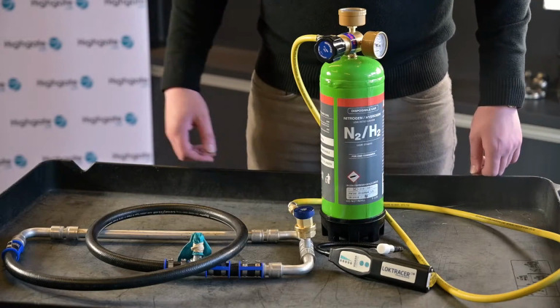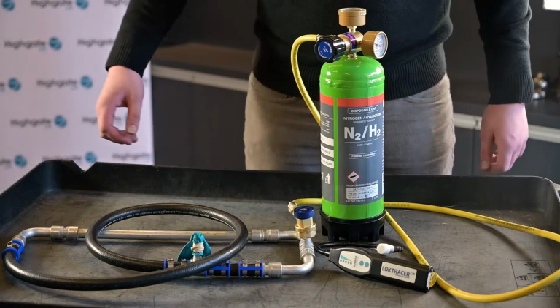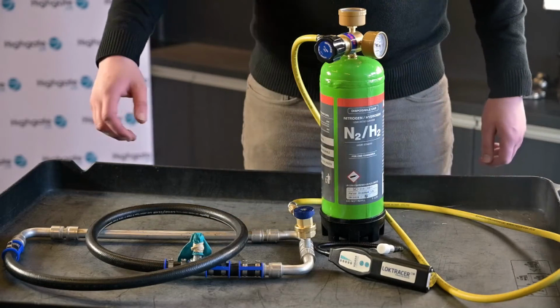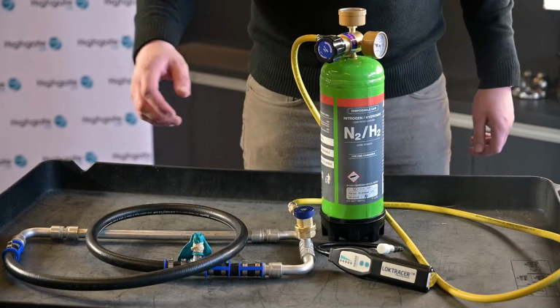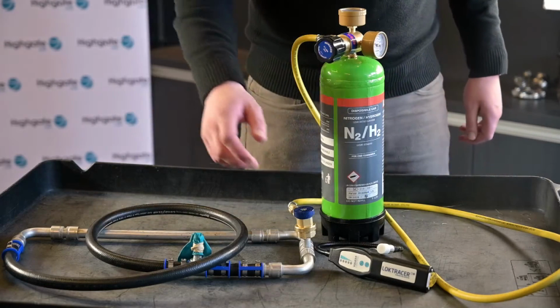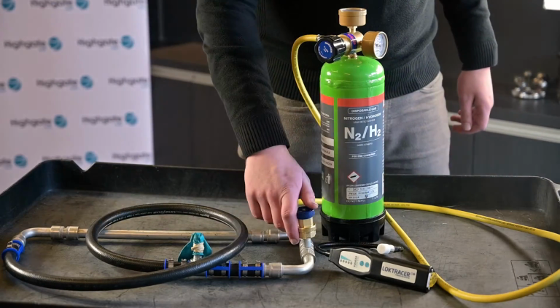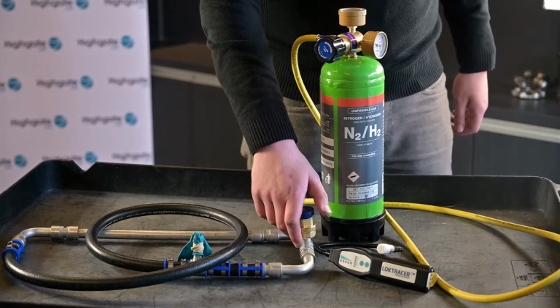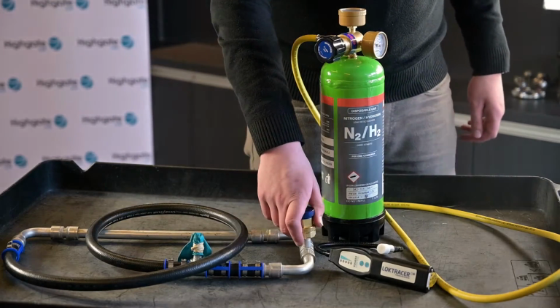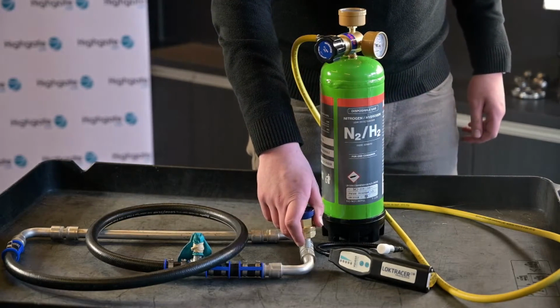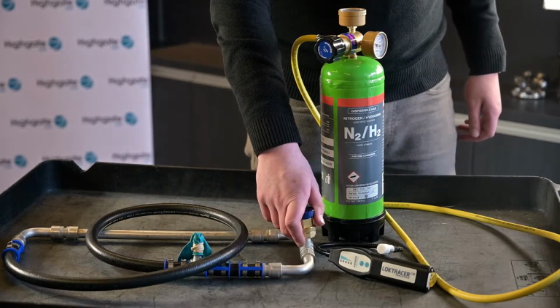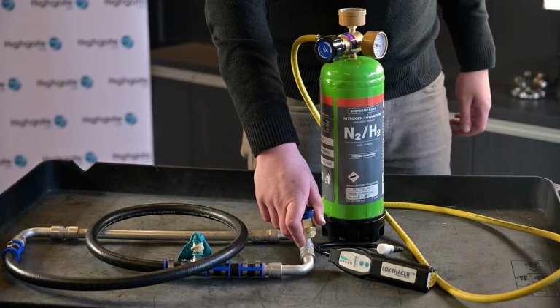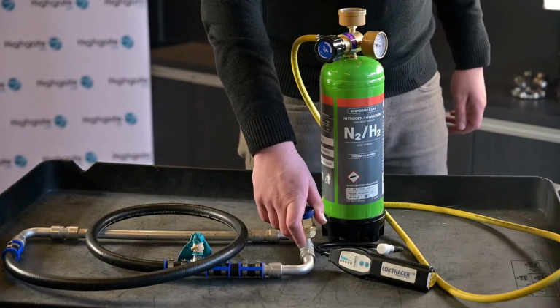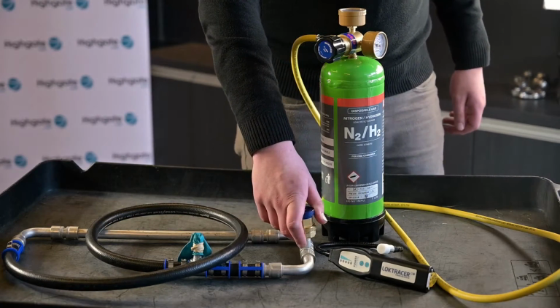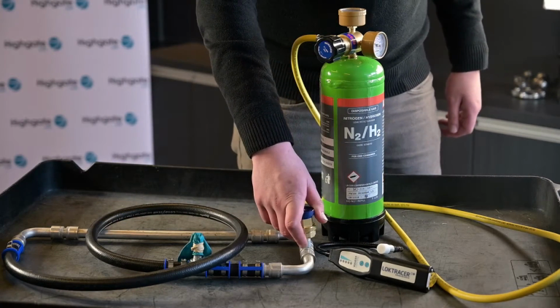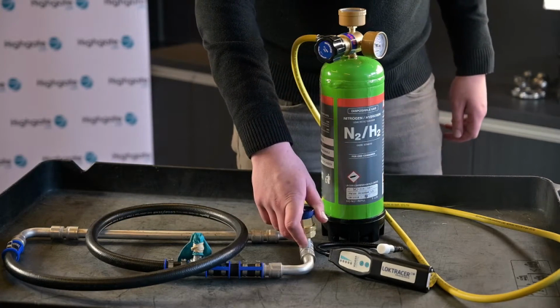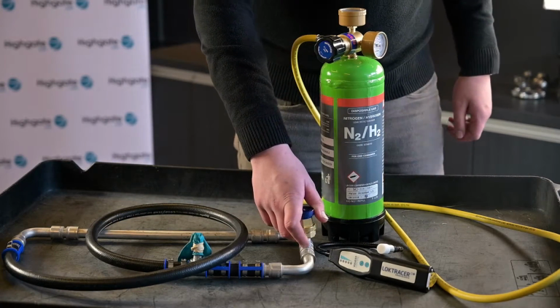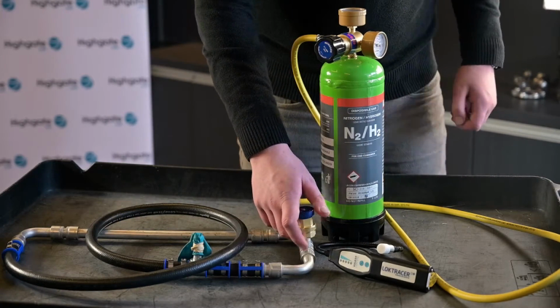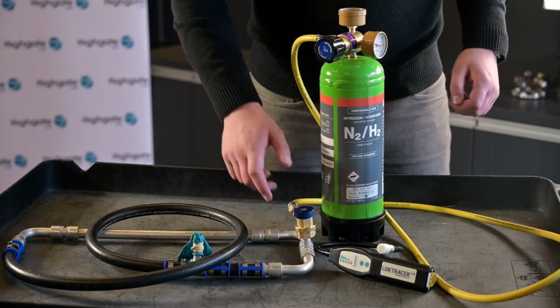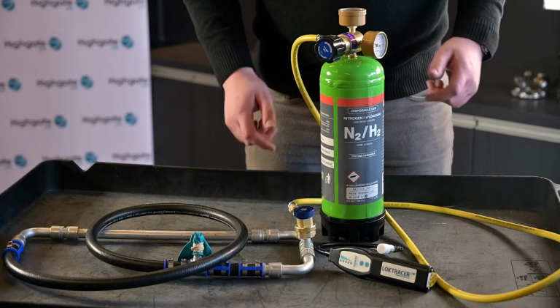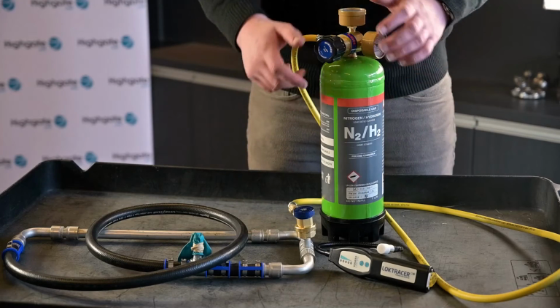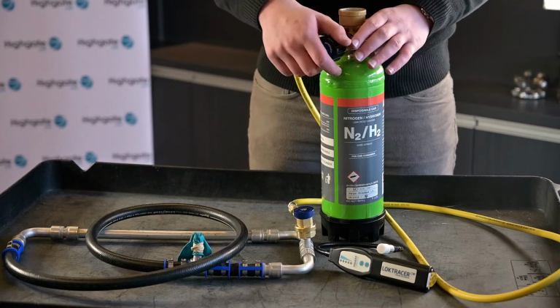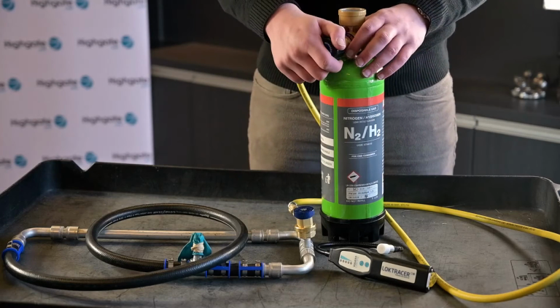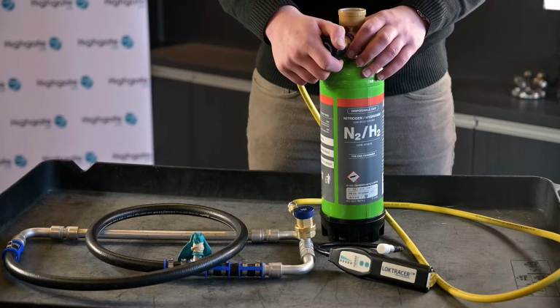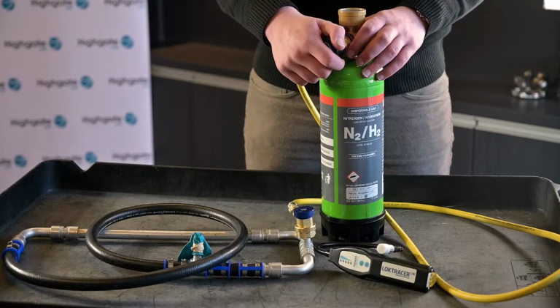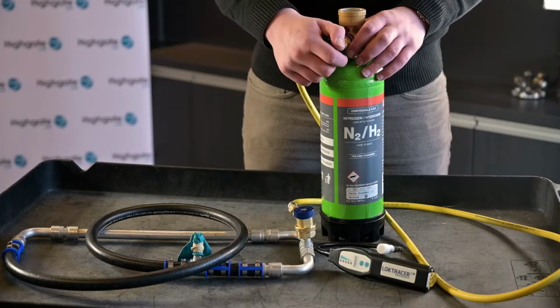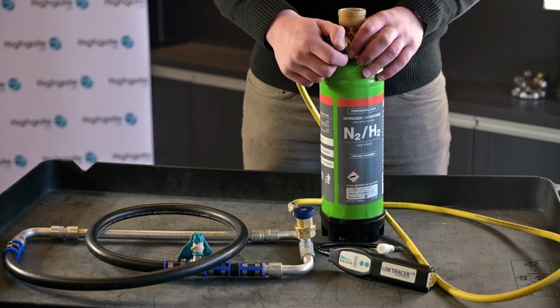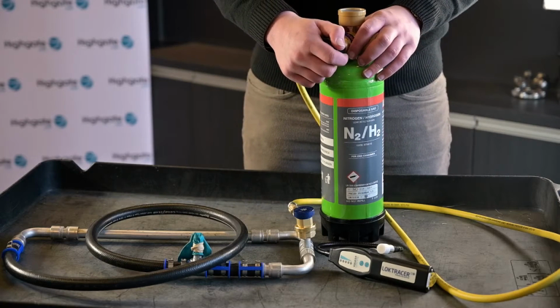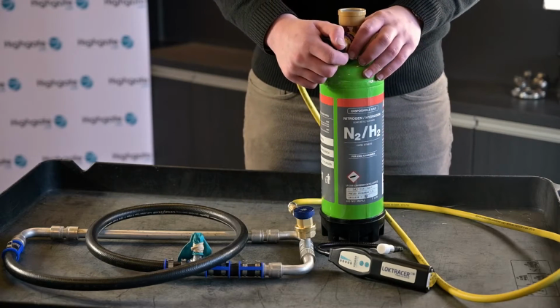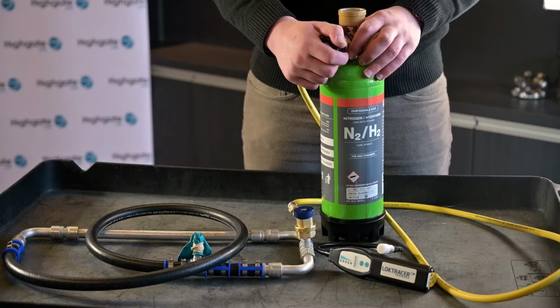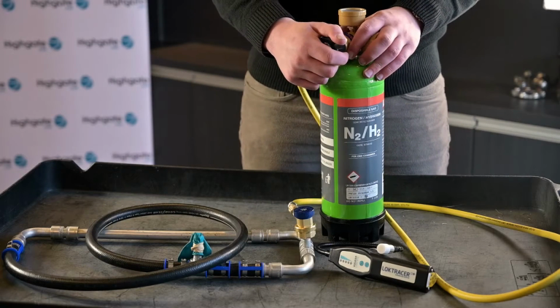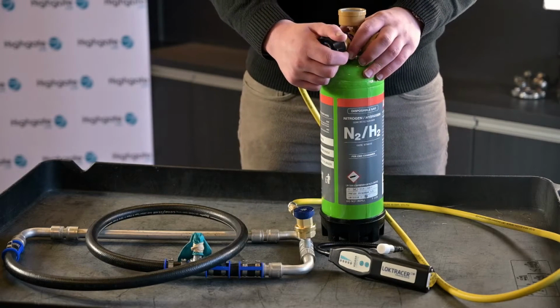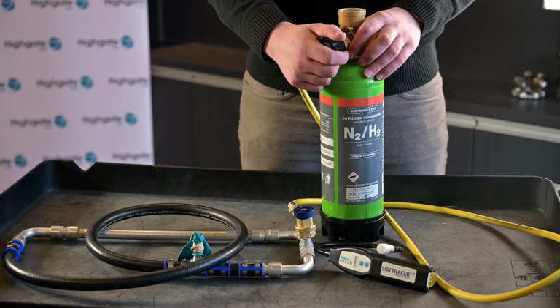To begin the experiment, I've attached the coupler to the system and we're now going to fill the system with the tracer gas until the balloon expands.